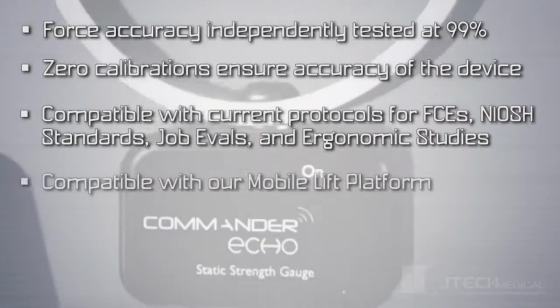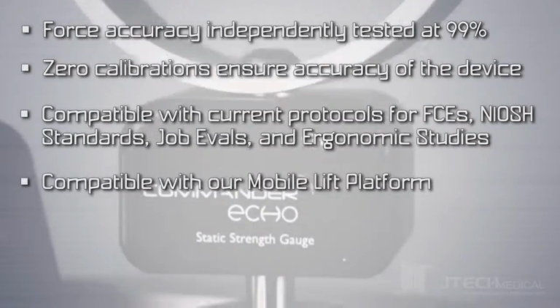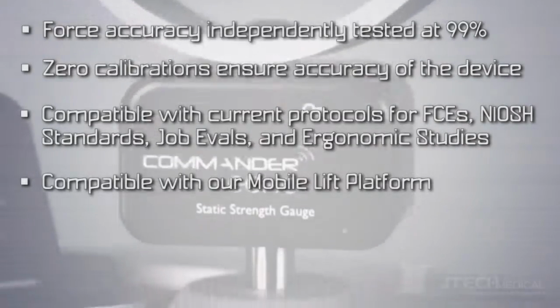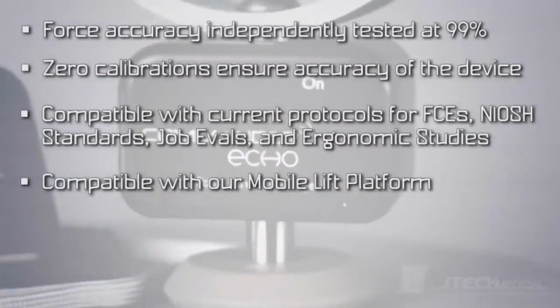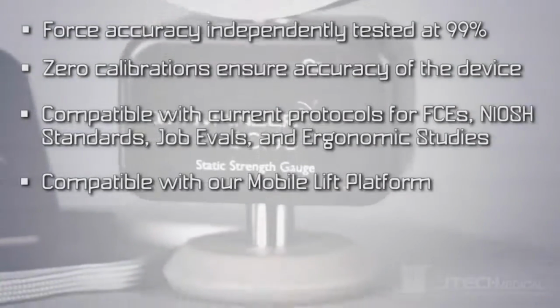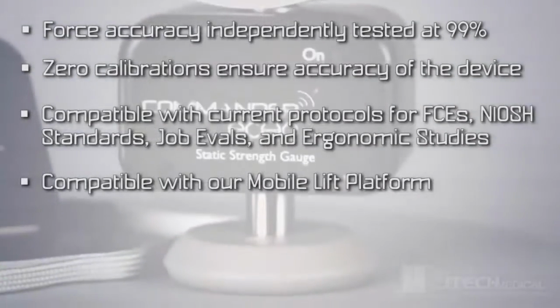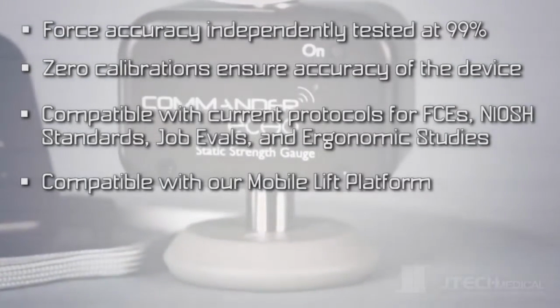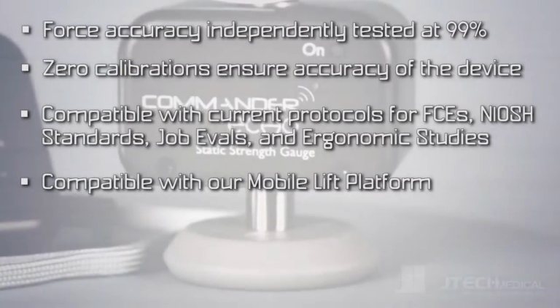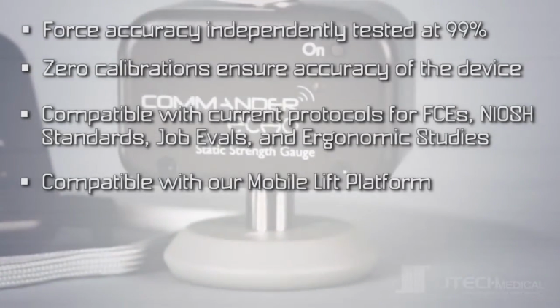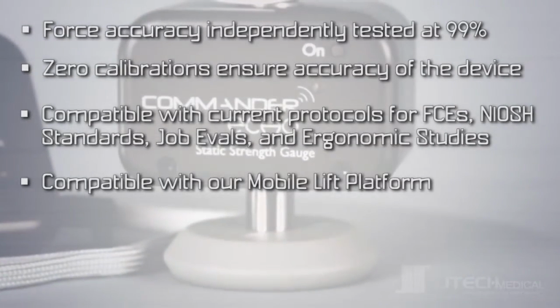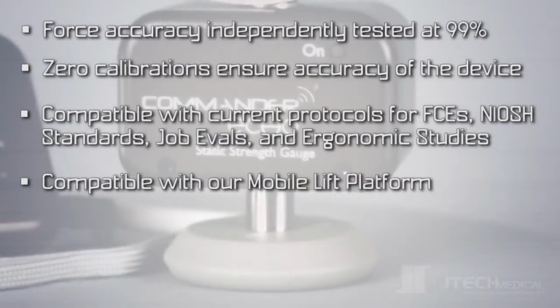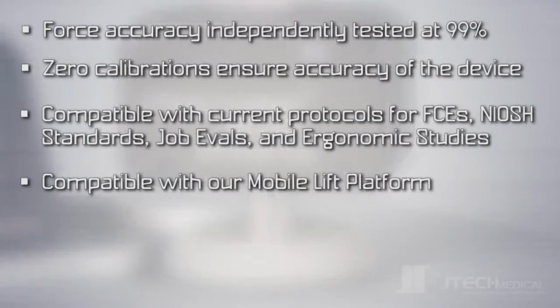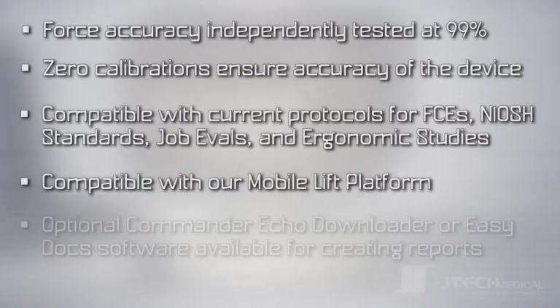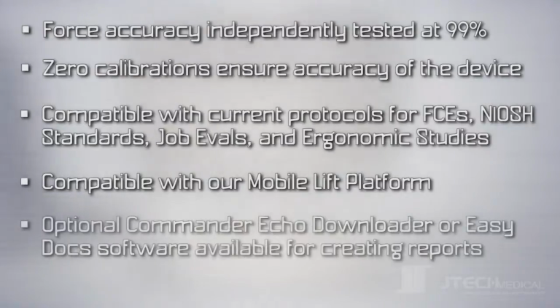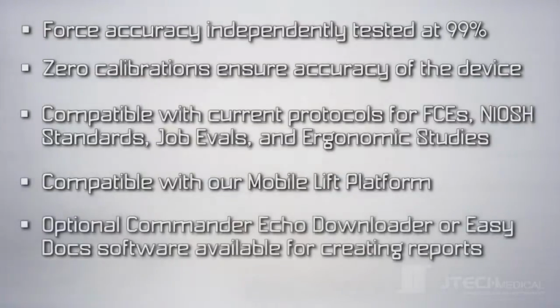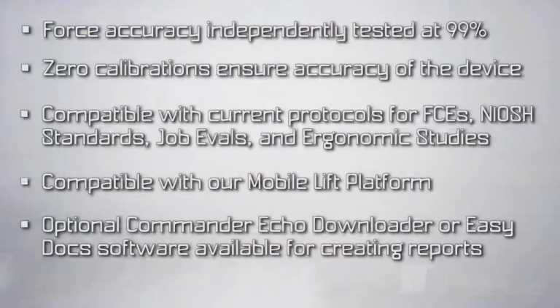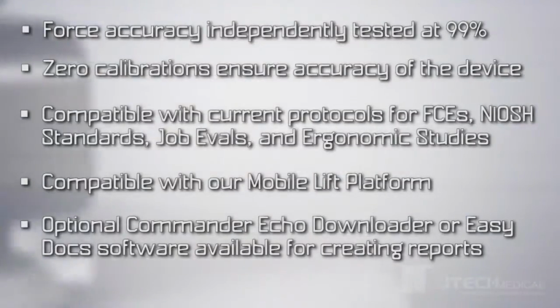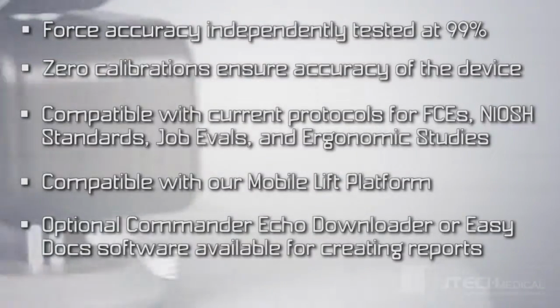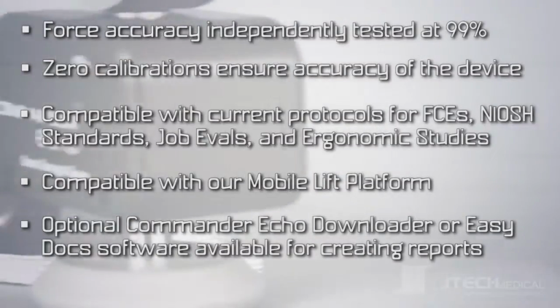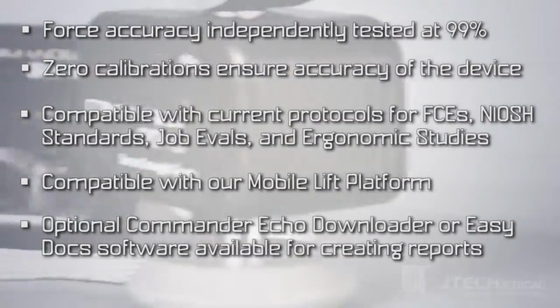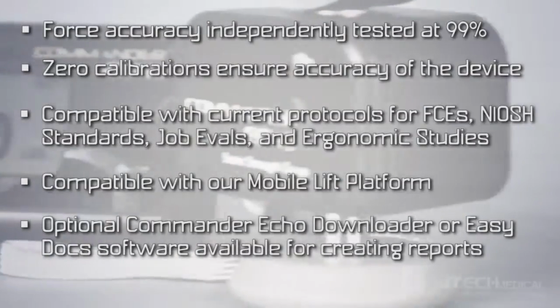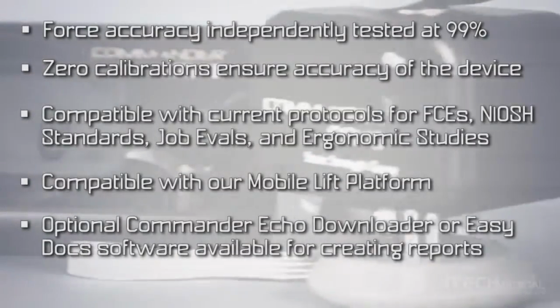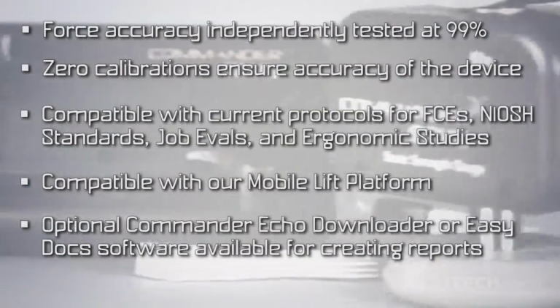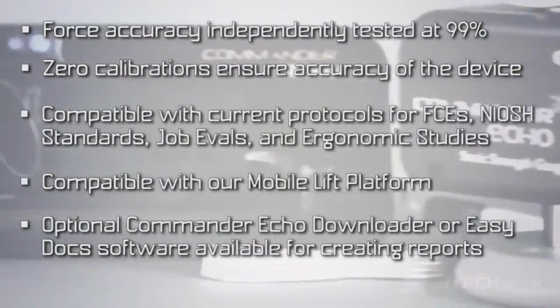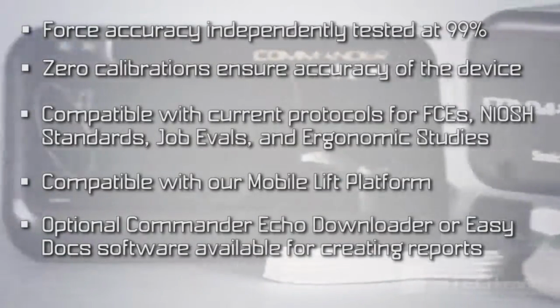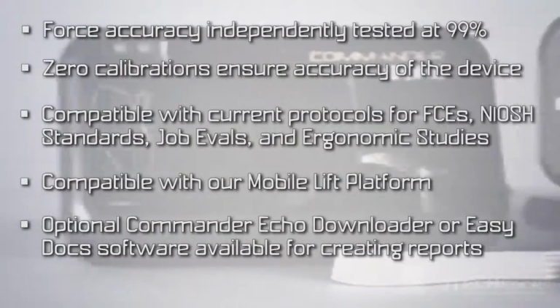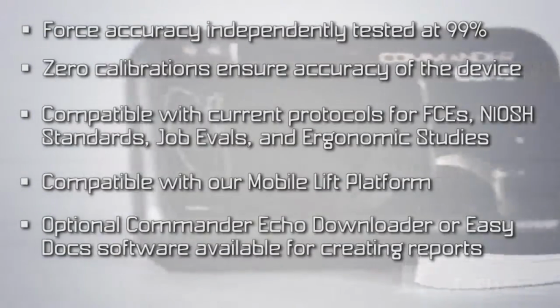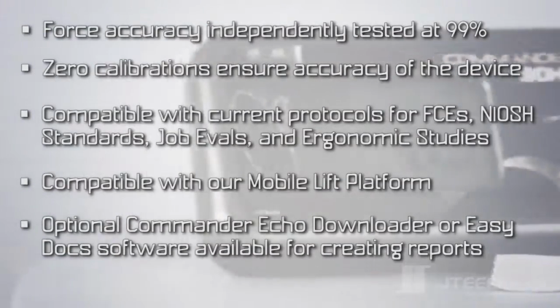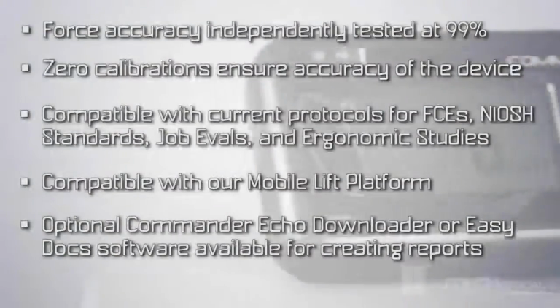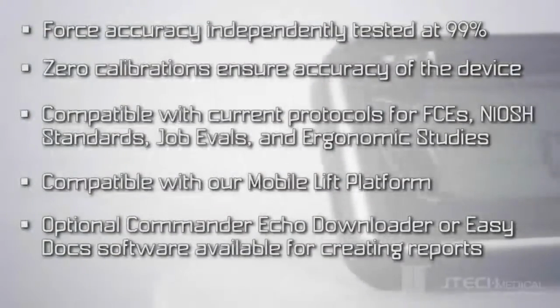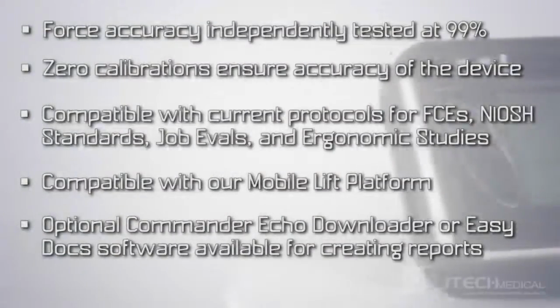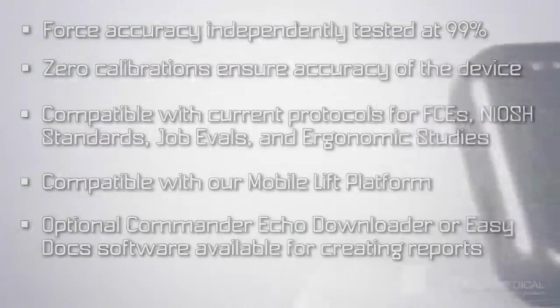JTEC's mobile lift platform is an optional accessory. It's also compatible with Commander Echo Downloader or EZDoc software for creating reports.